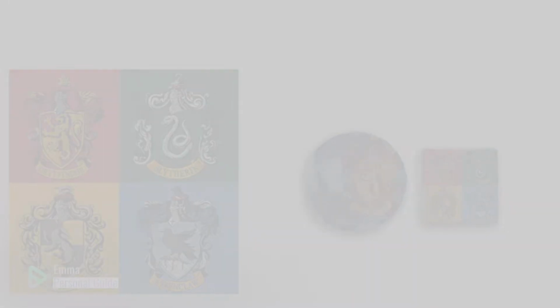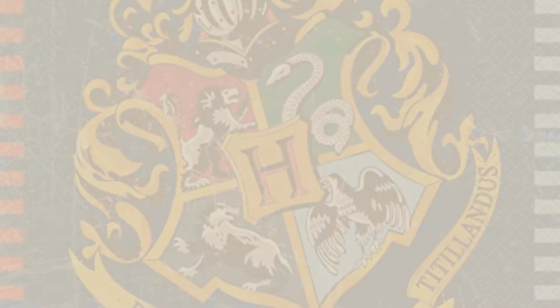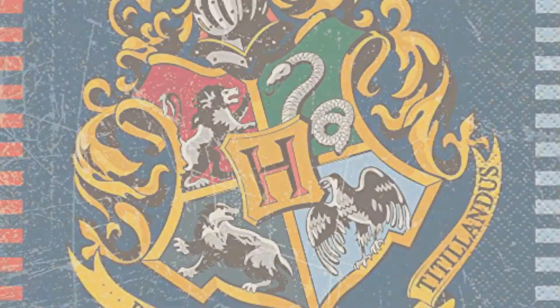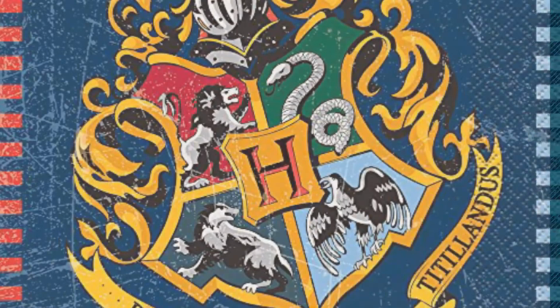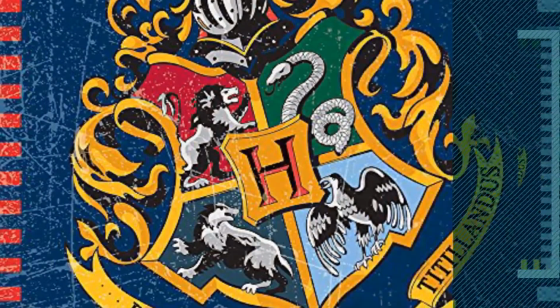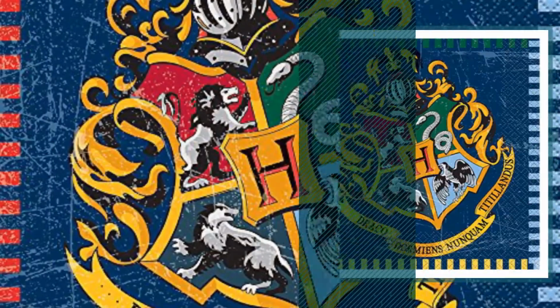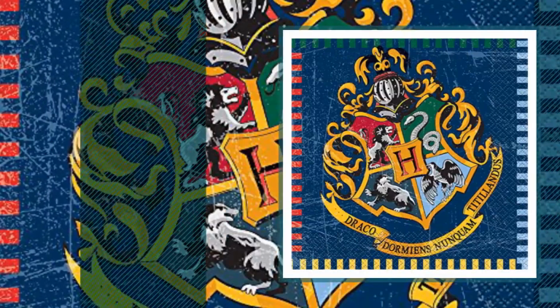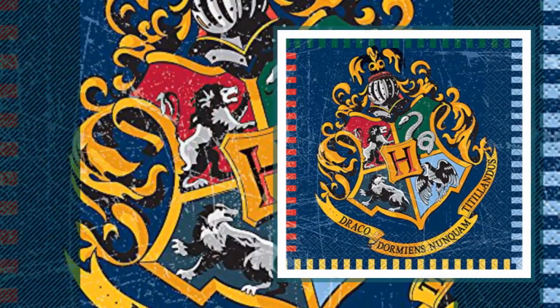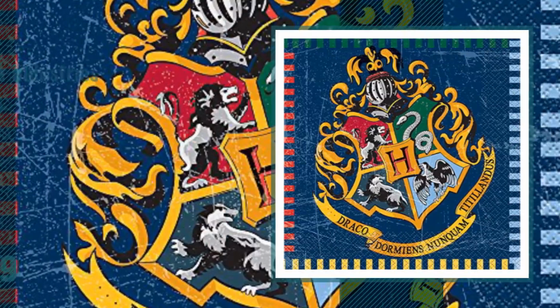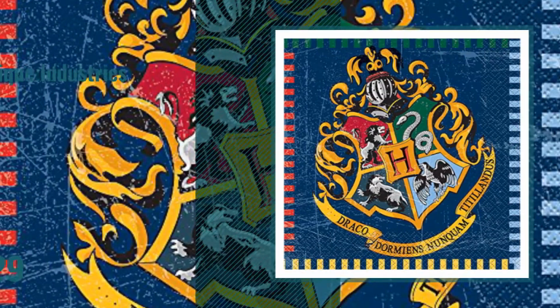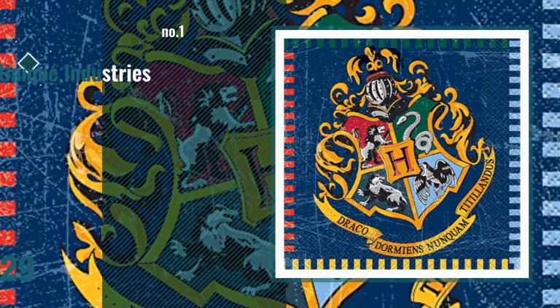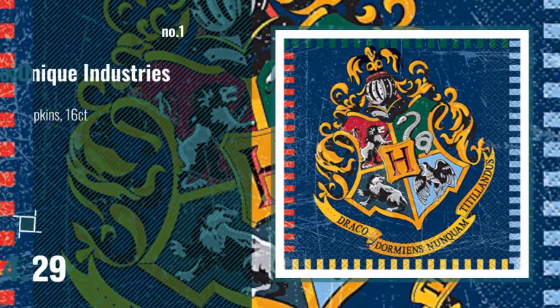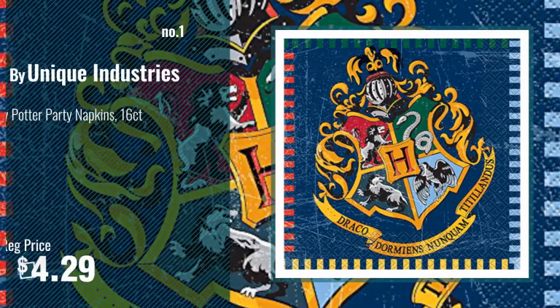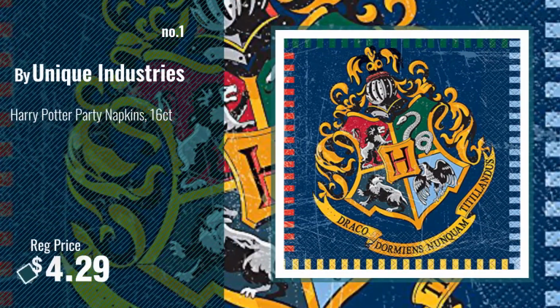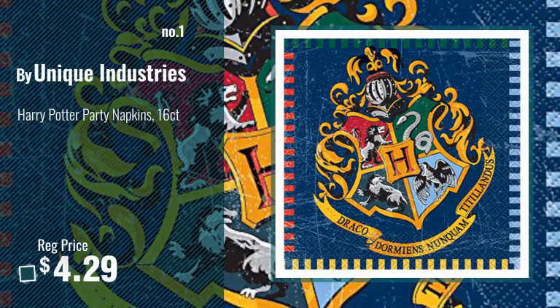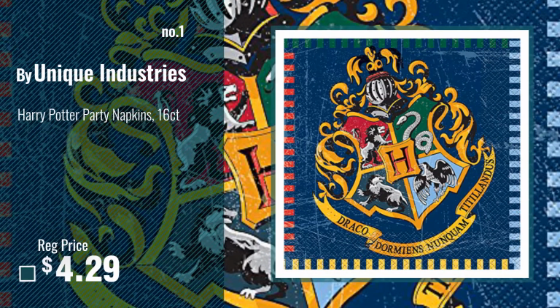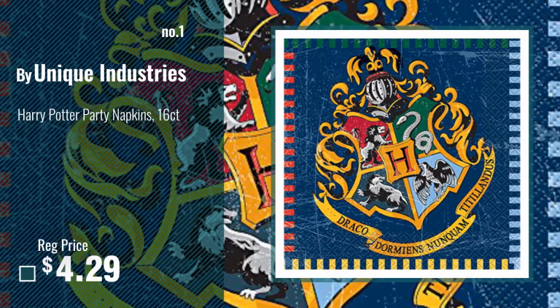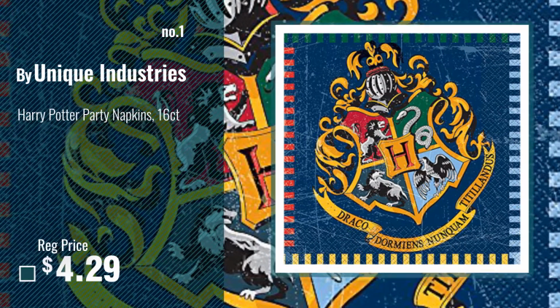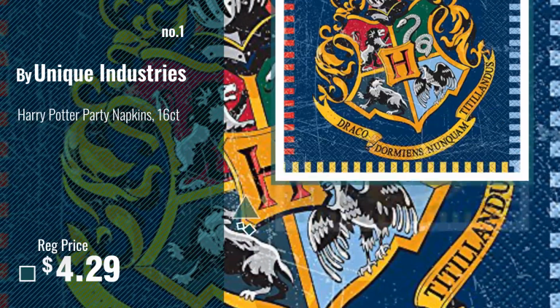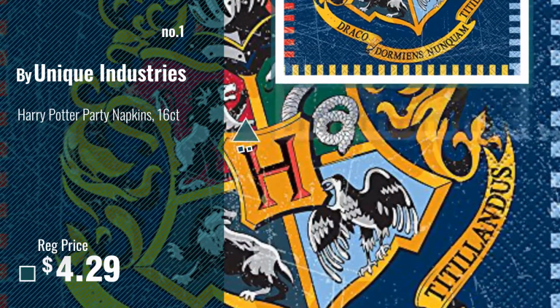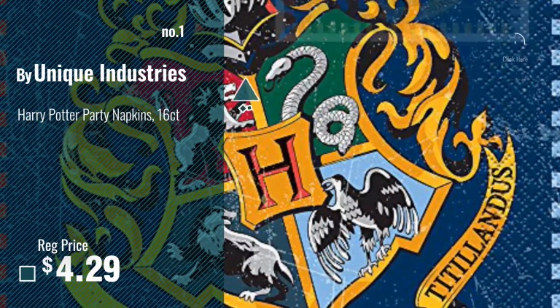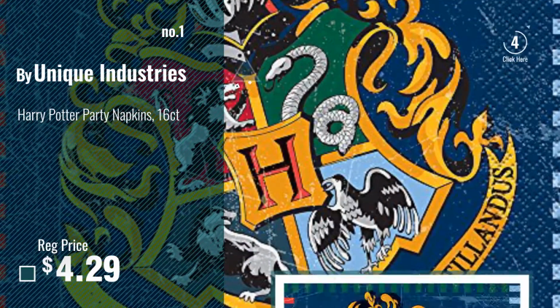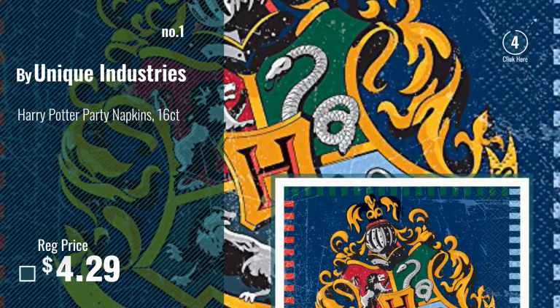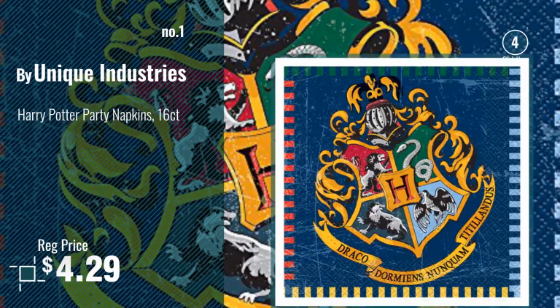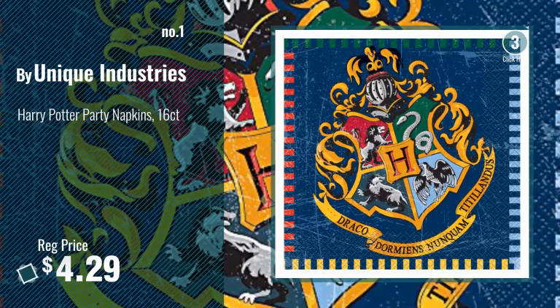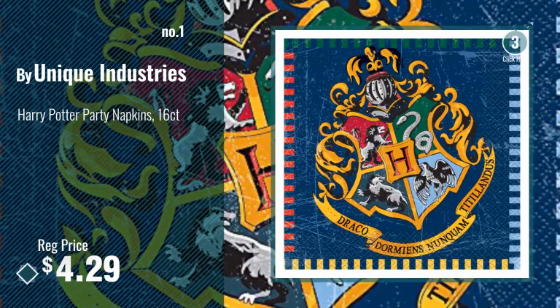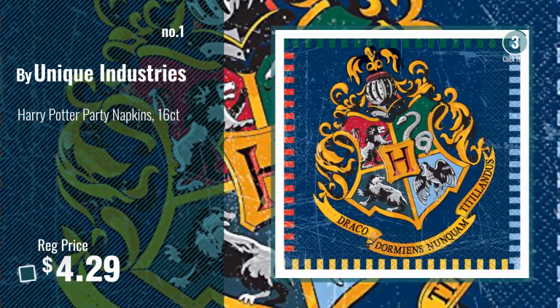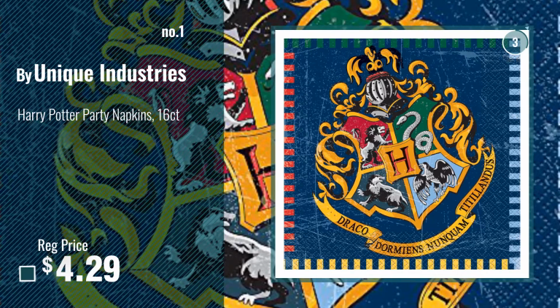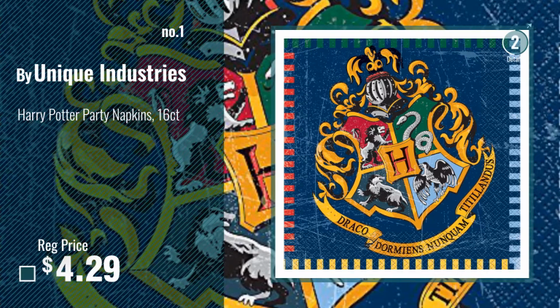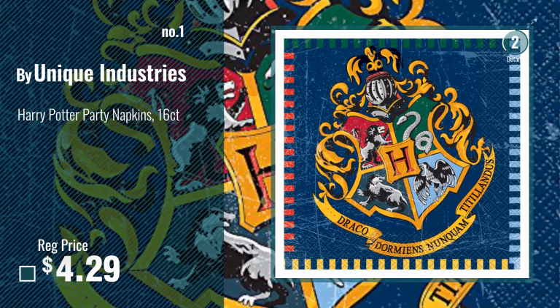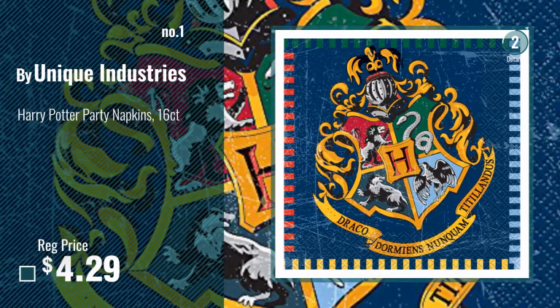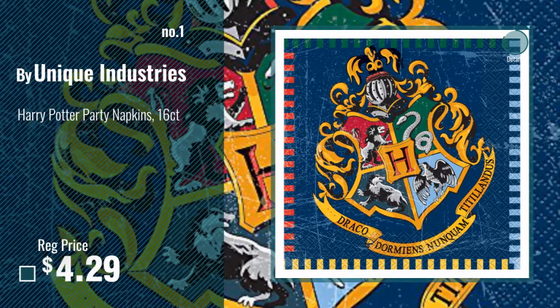Number 1, most popular, by Unique Industries. Watch this video, choose your favorite.